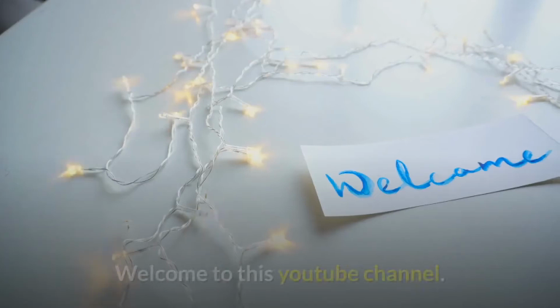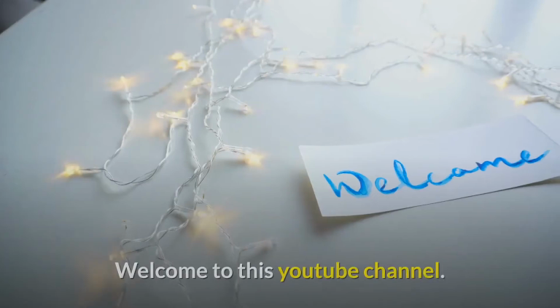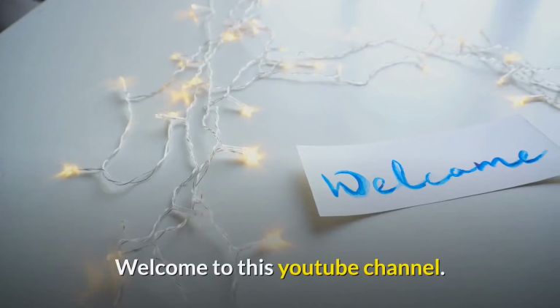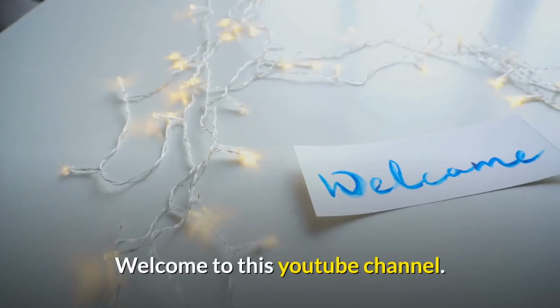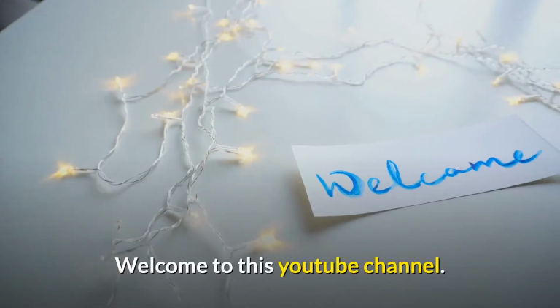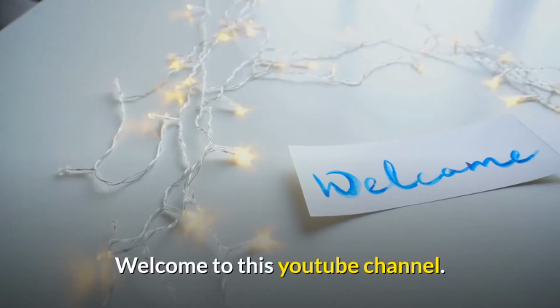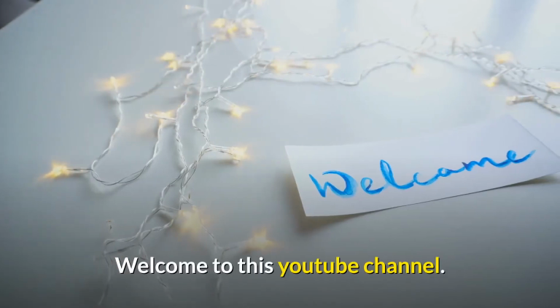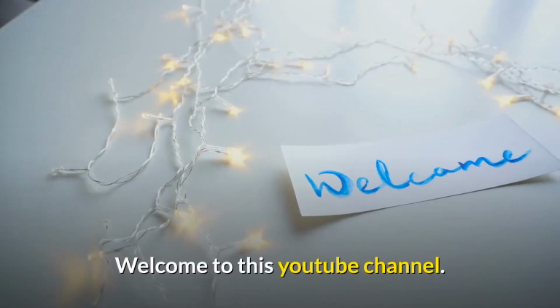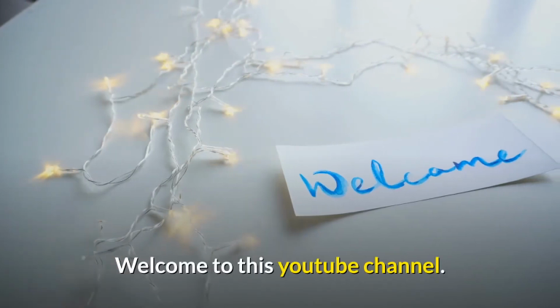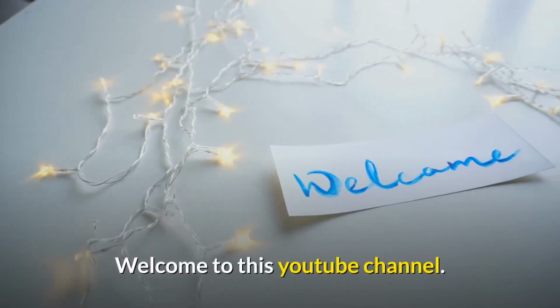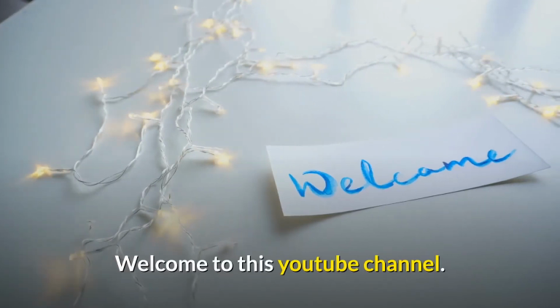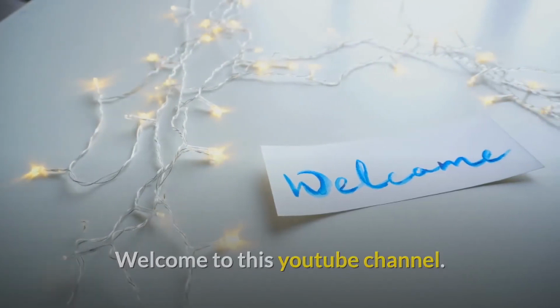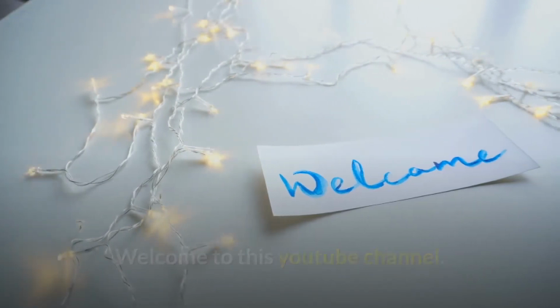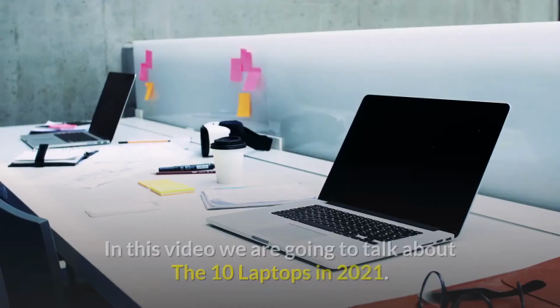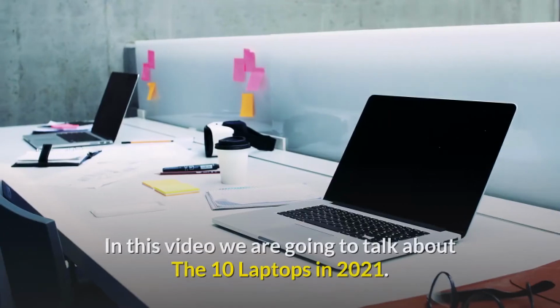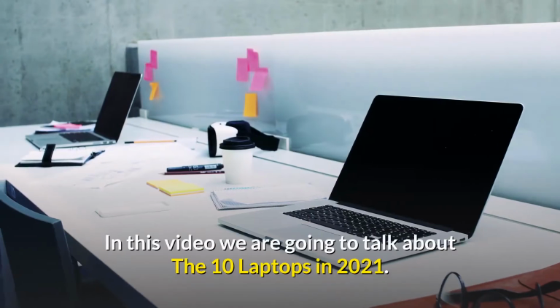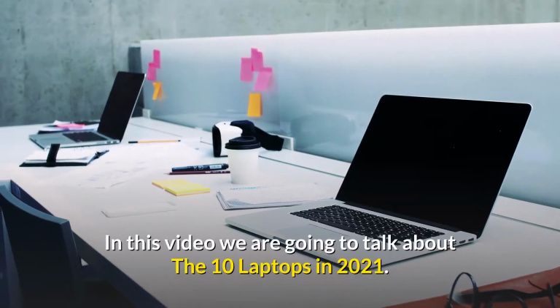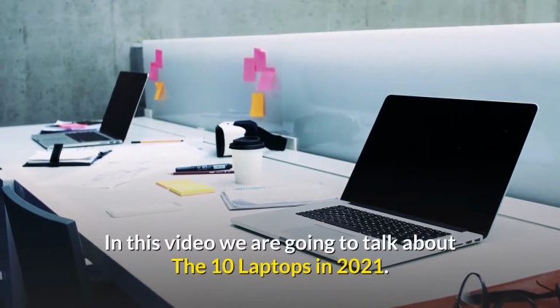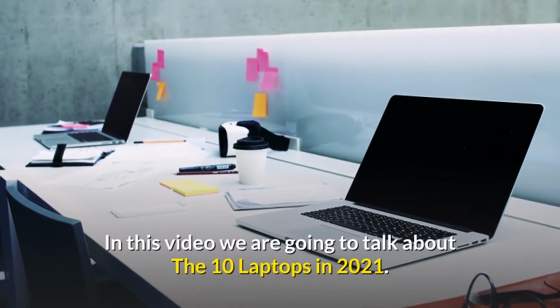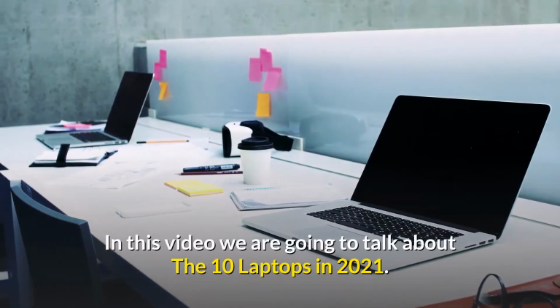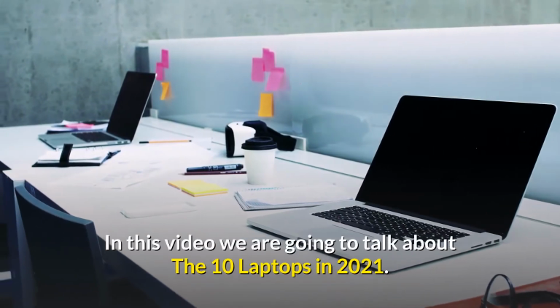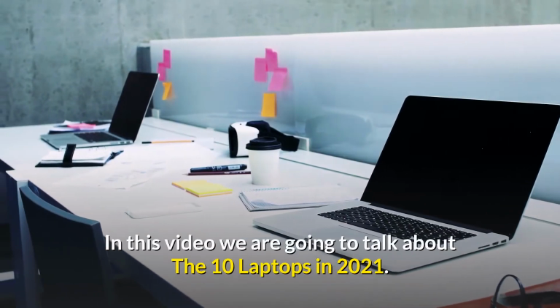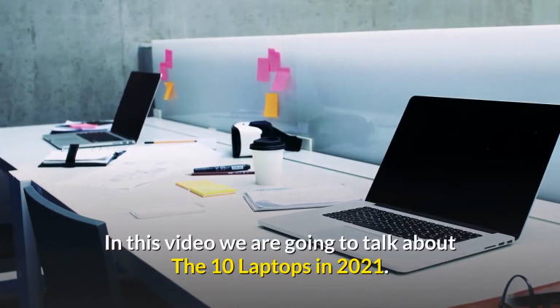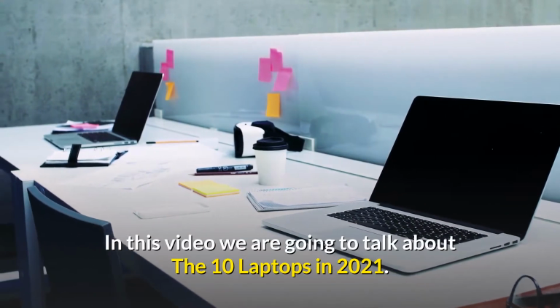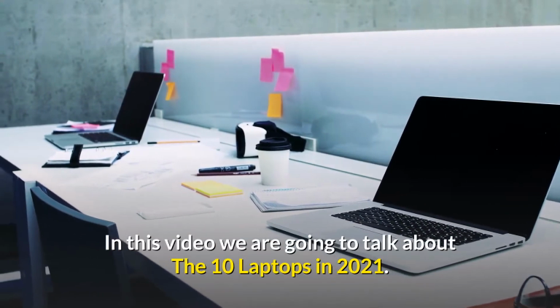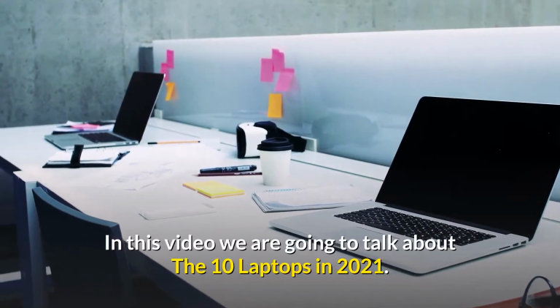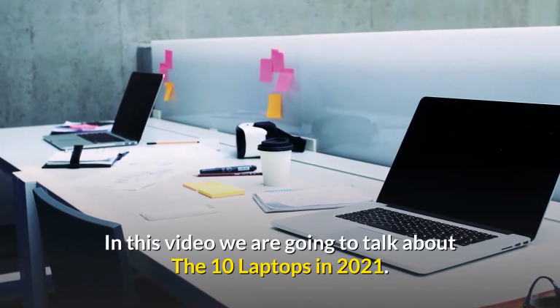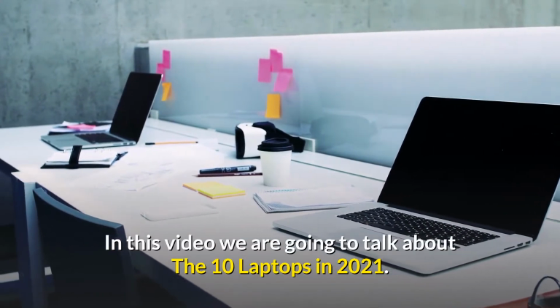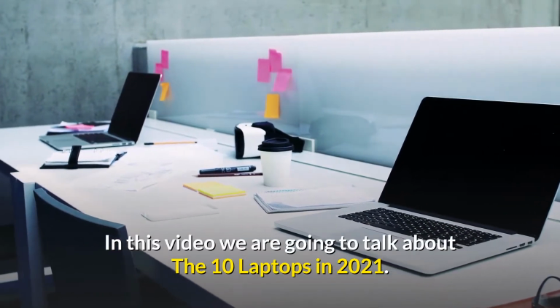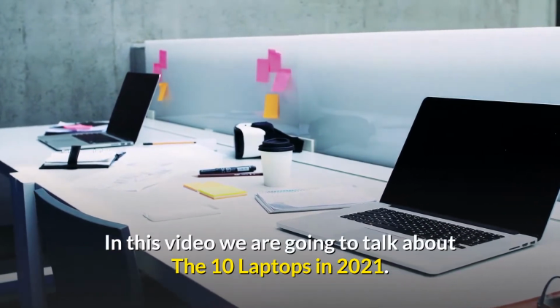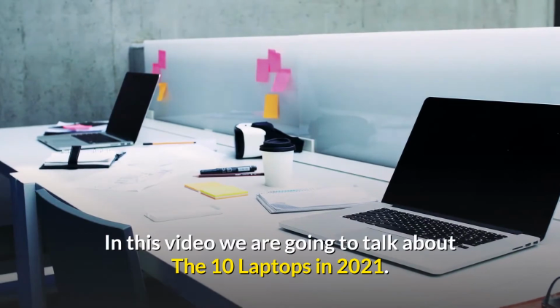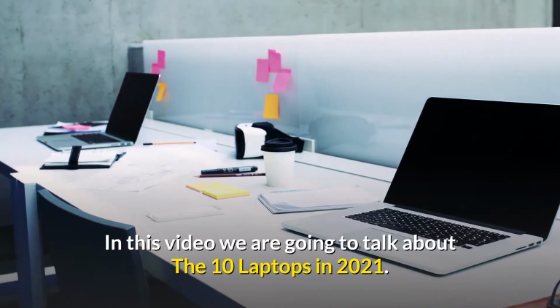Welcome to this YouTube channel. In this video we are going to talk about the 10 laptops in 2021.